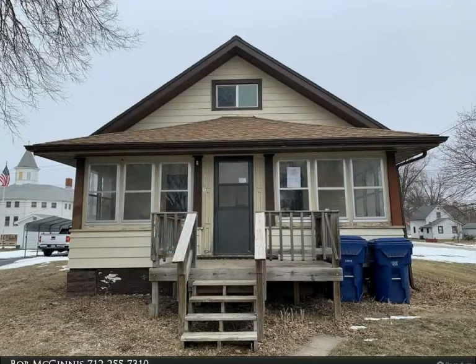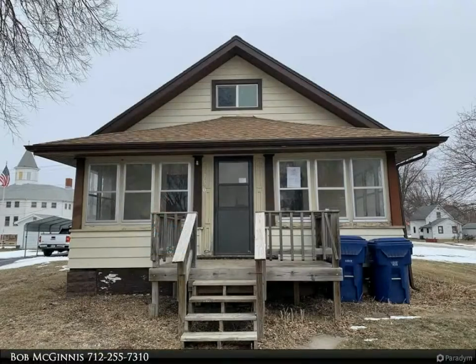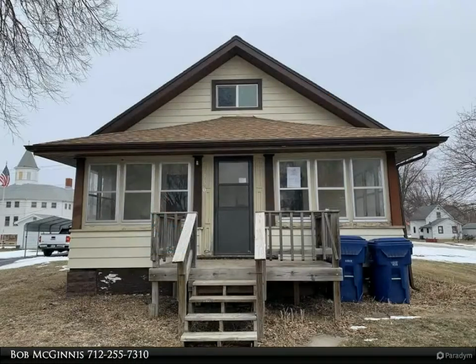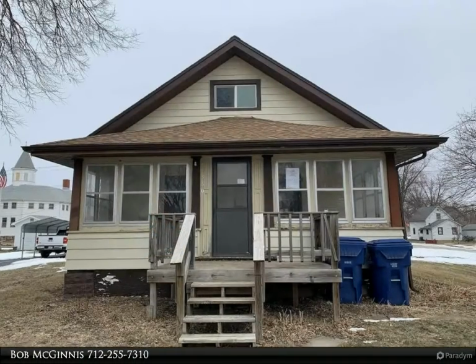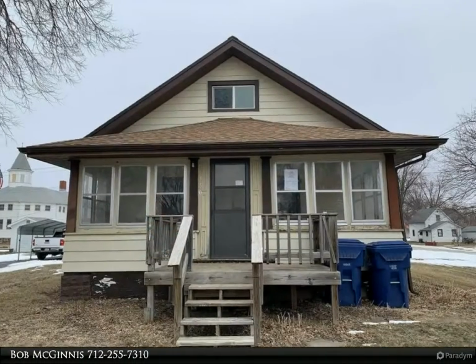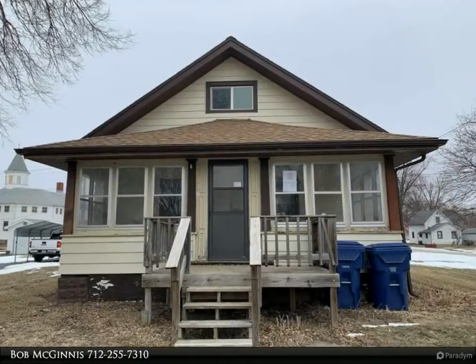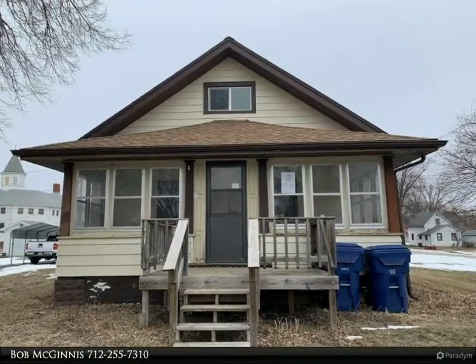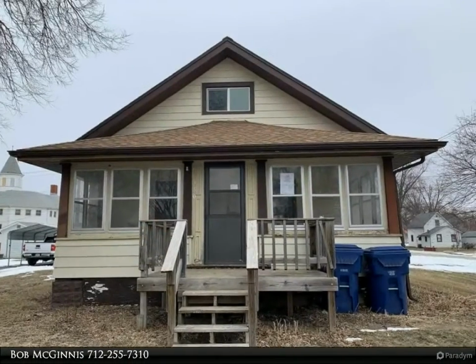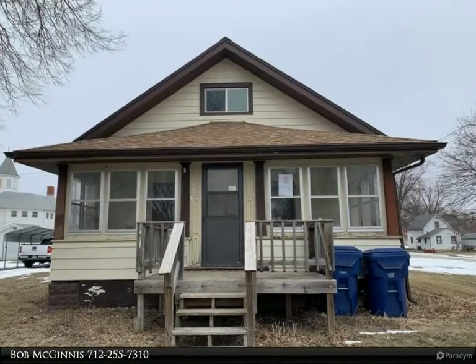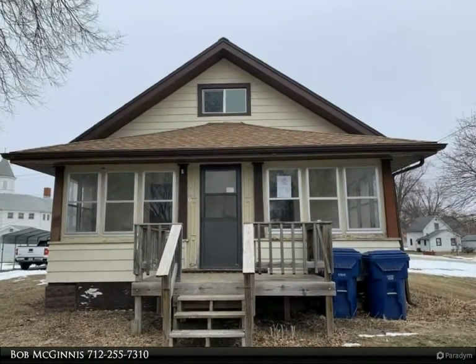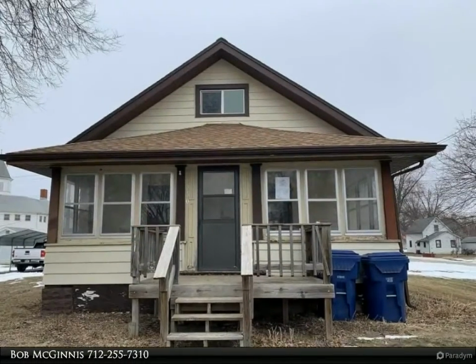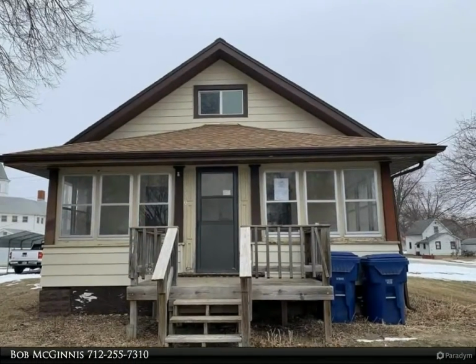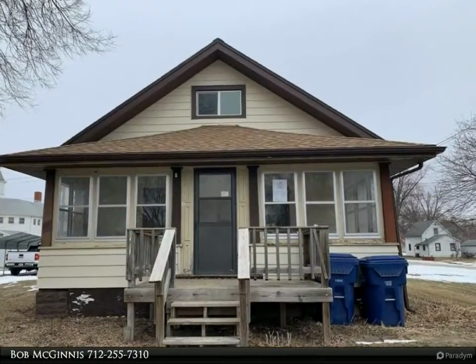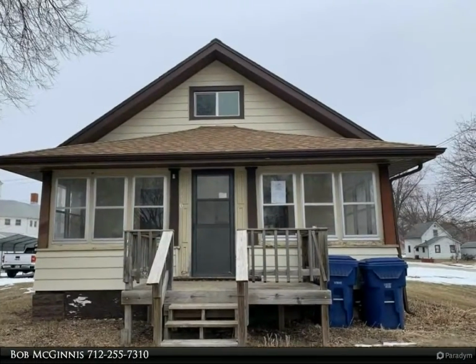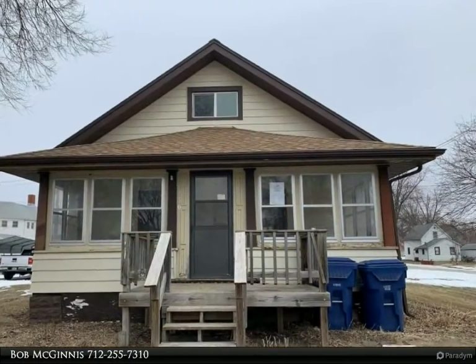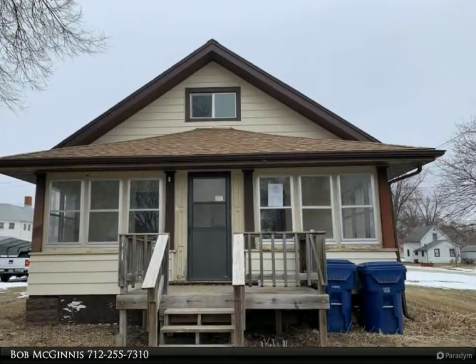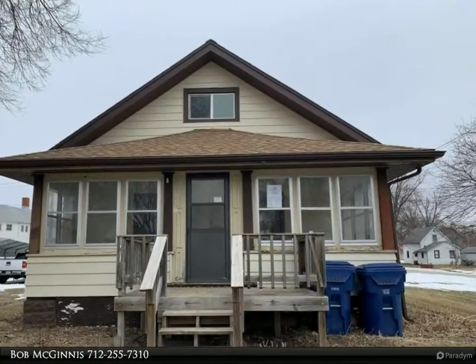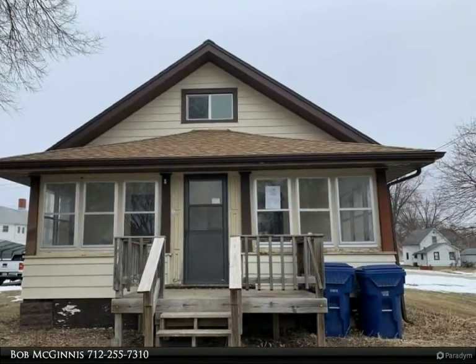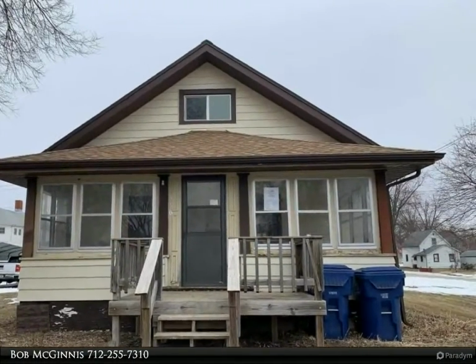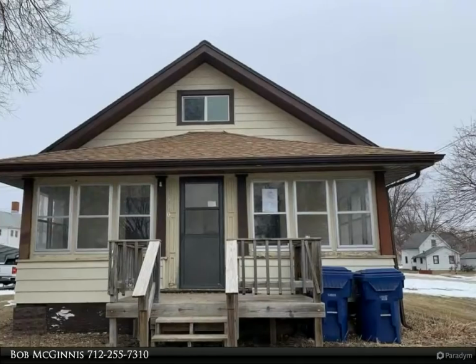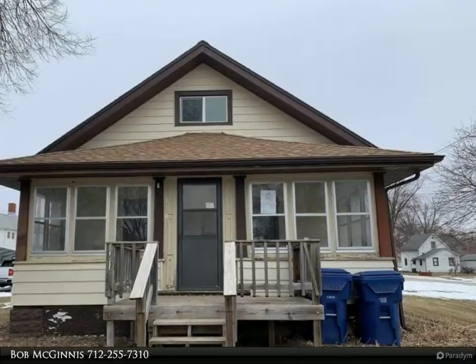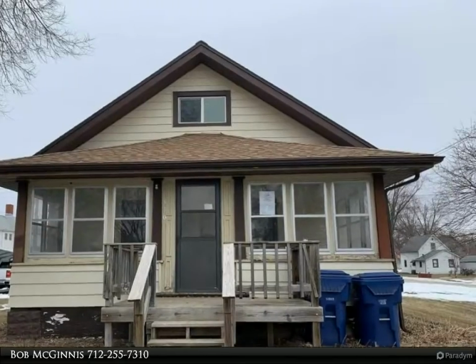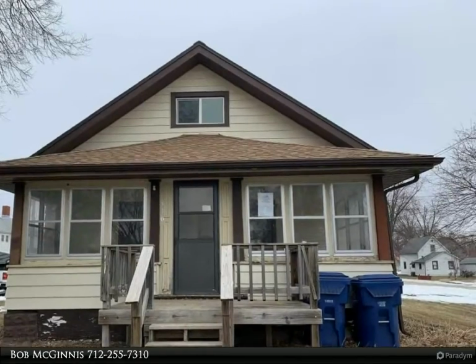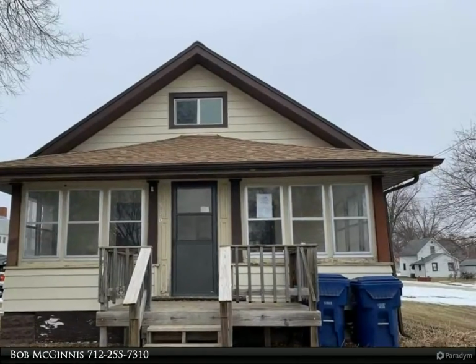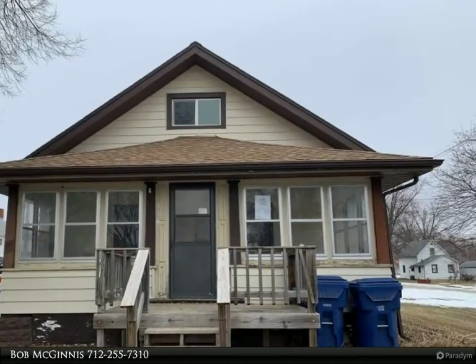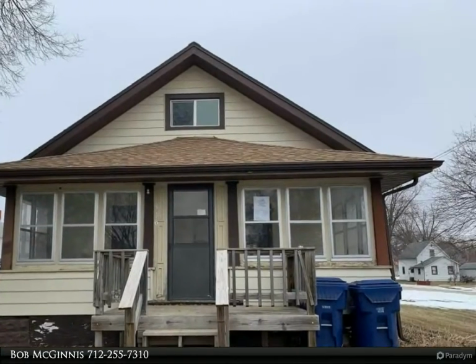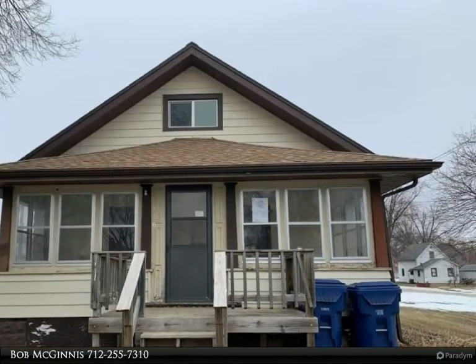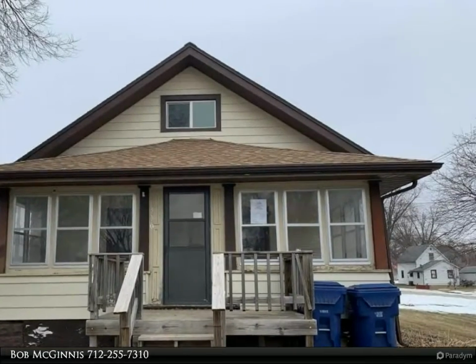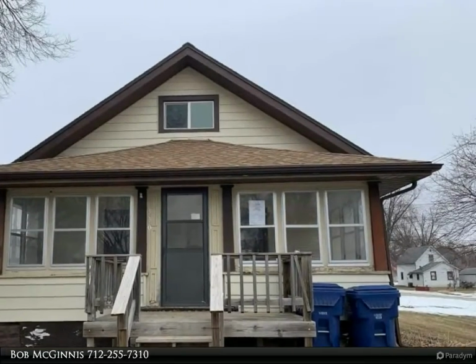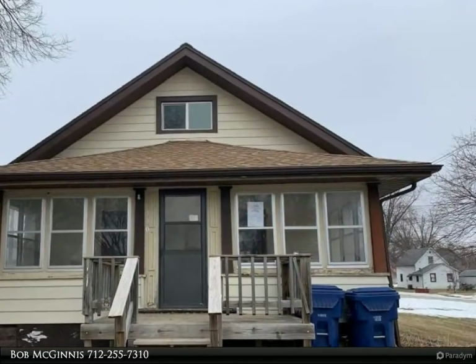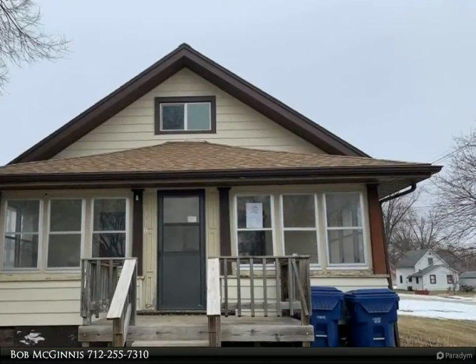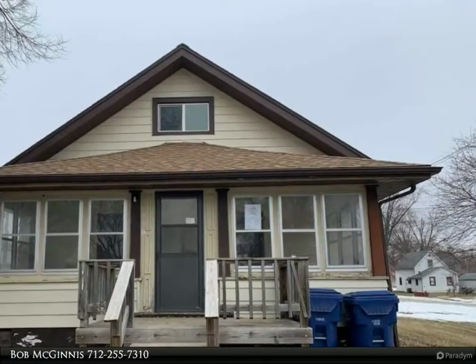This Coldwell Banker Associated Brokers Realty Inc. property video is presented by Bob McGuinness.